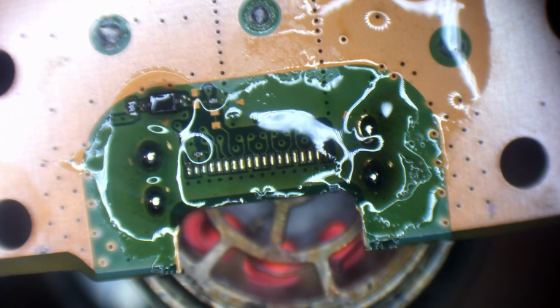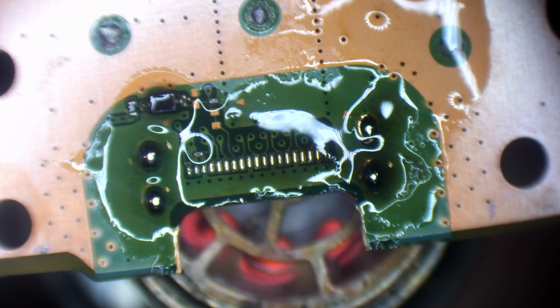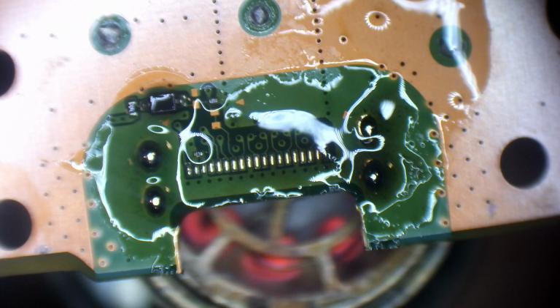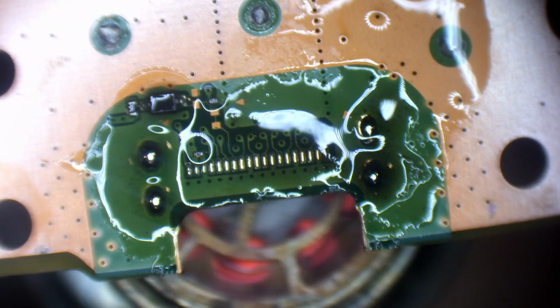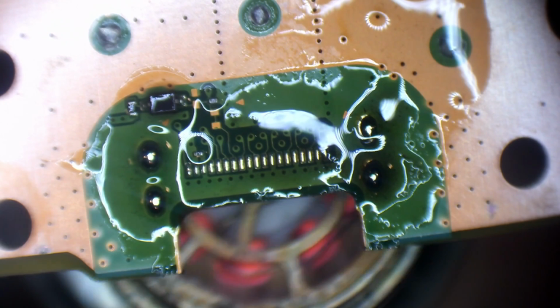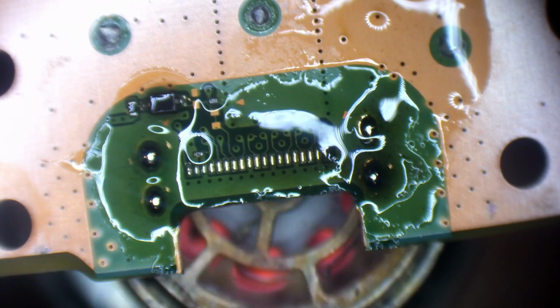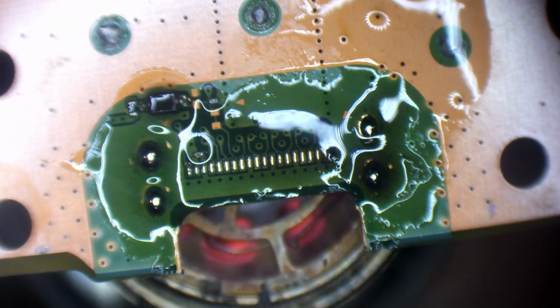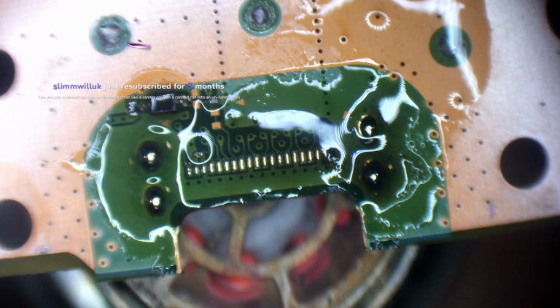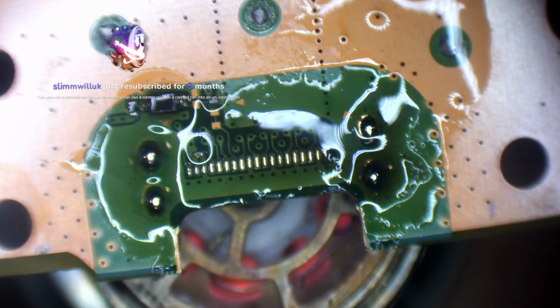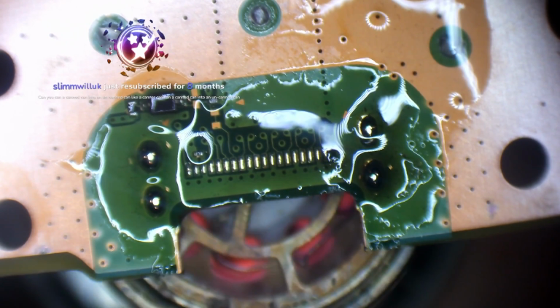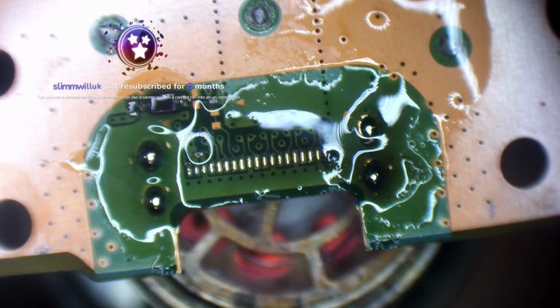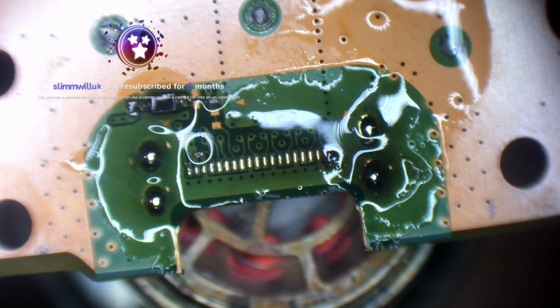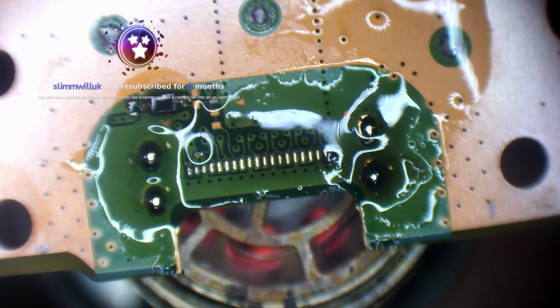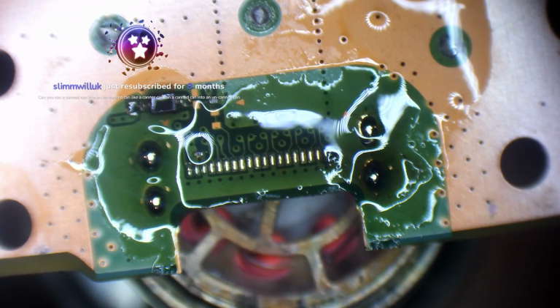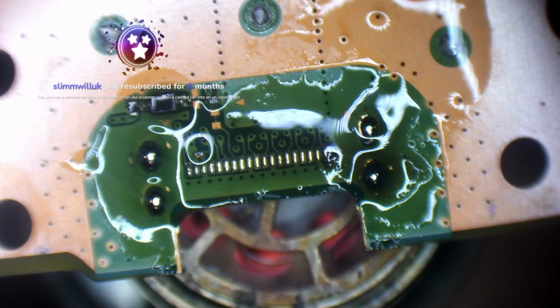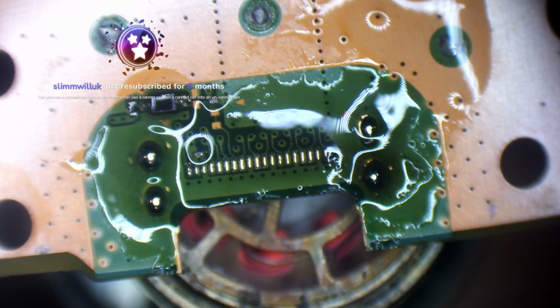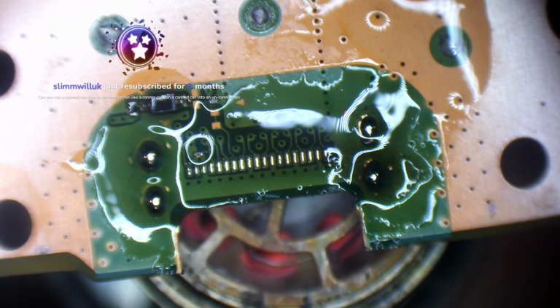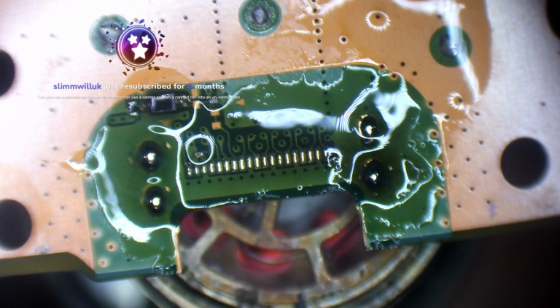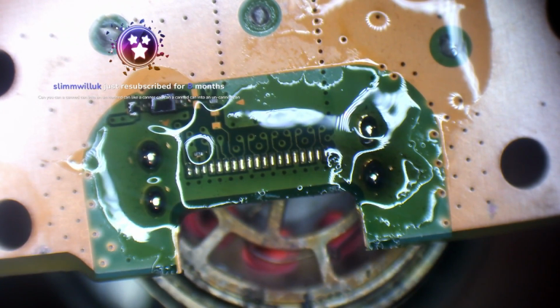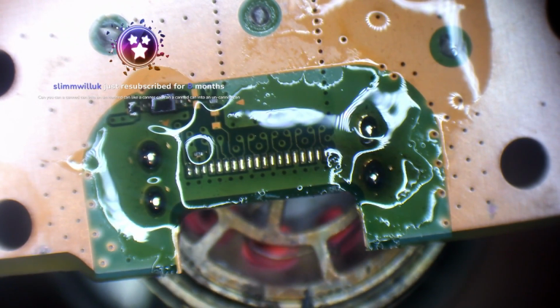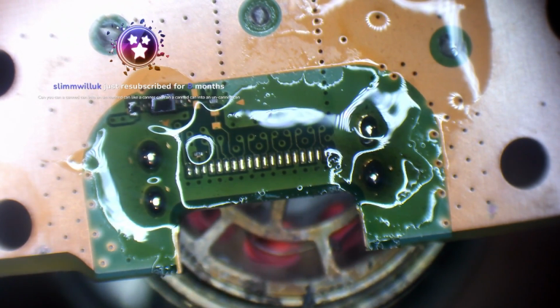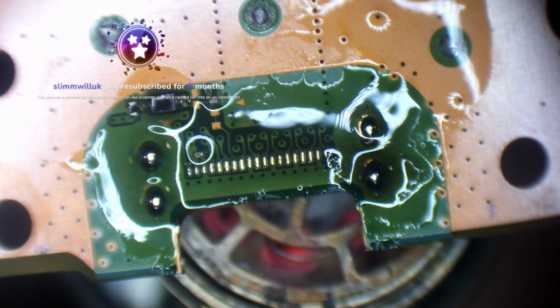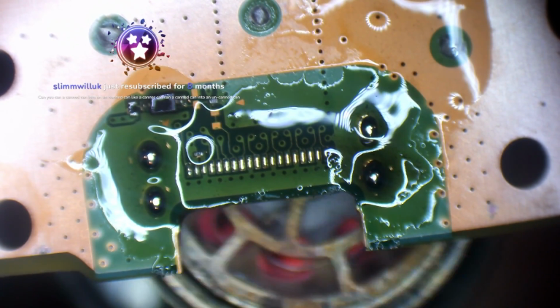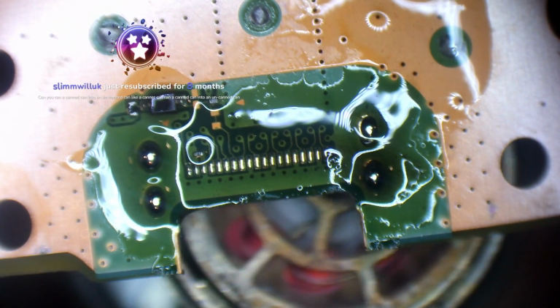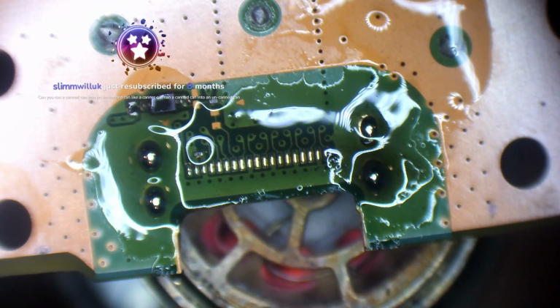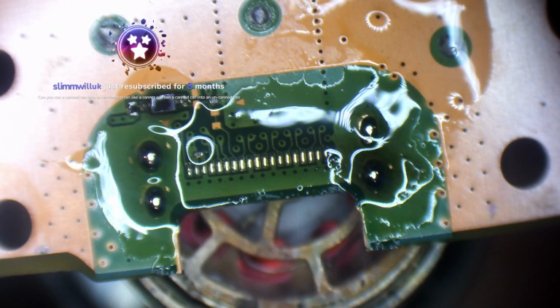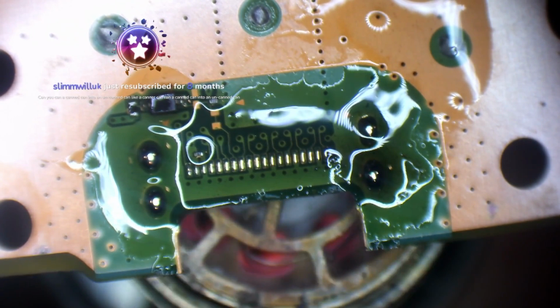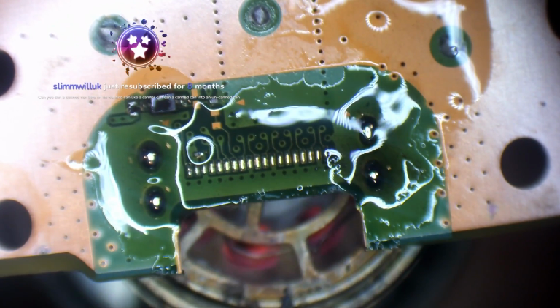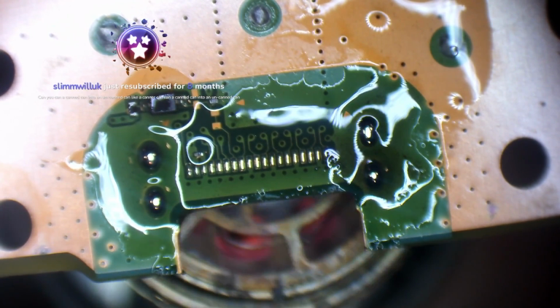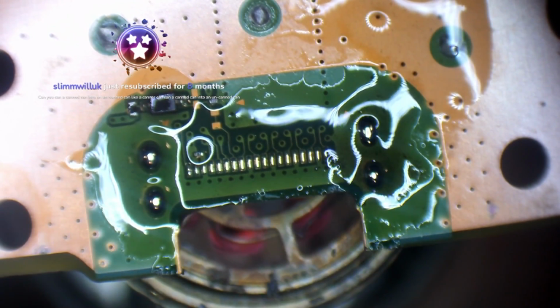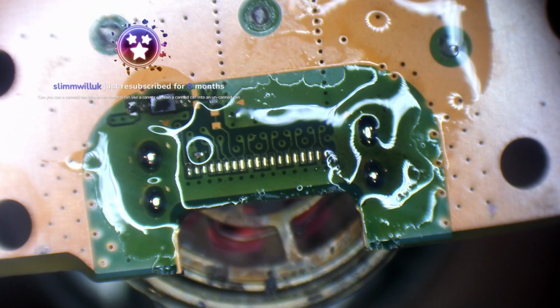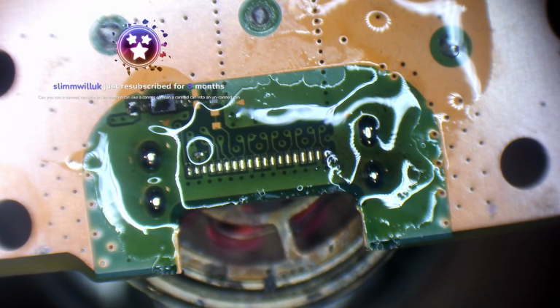I just realised there's no BIOS battery in this as well — has that just fallen out on me or something?